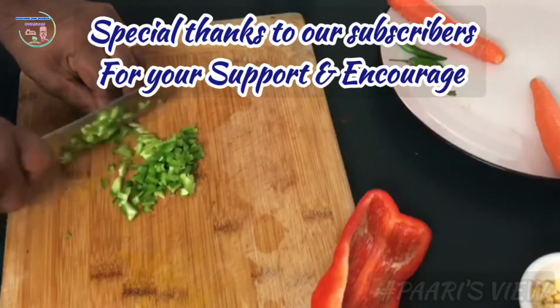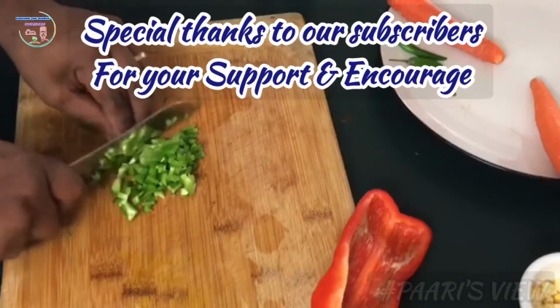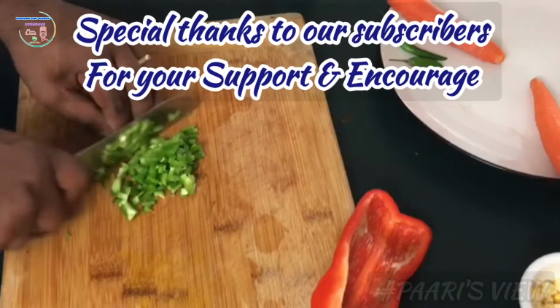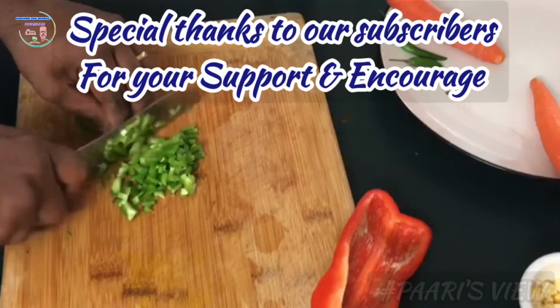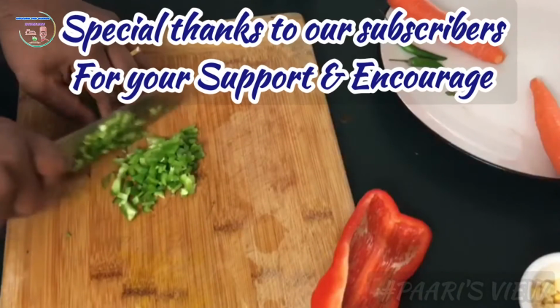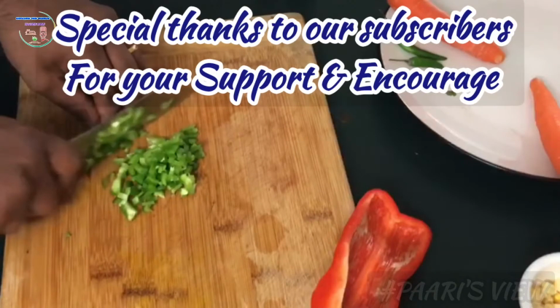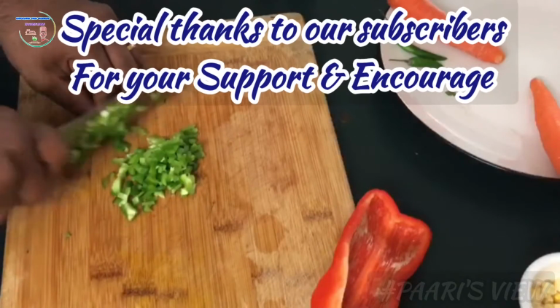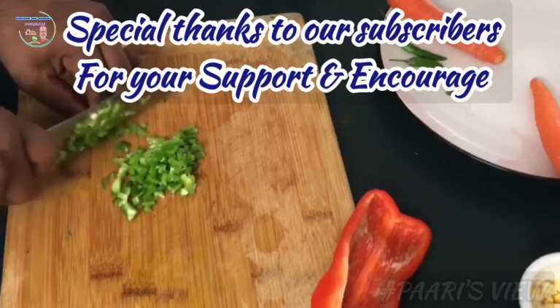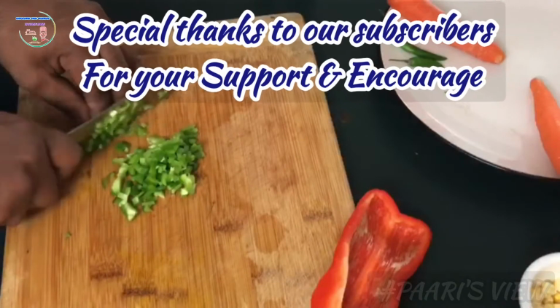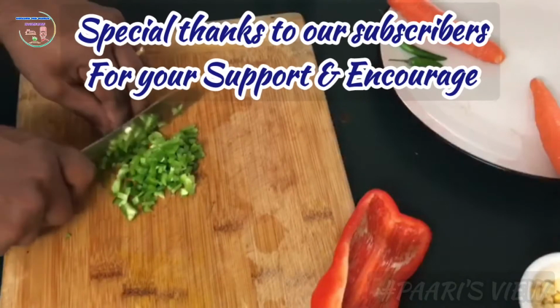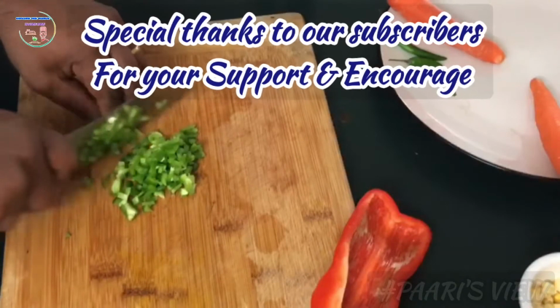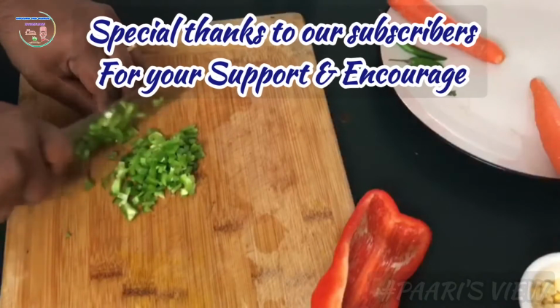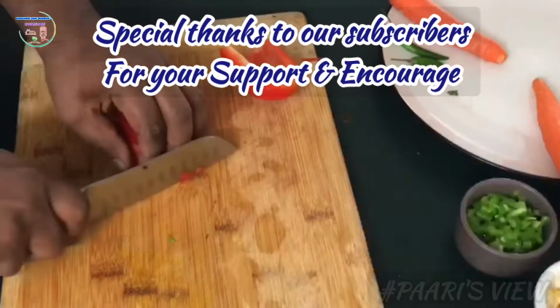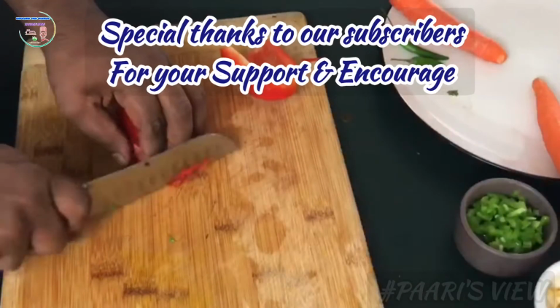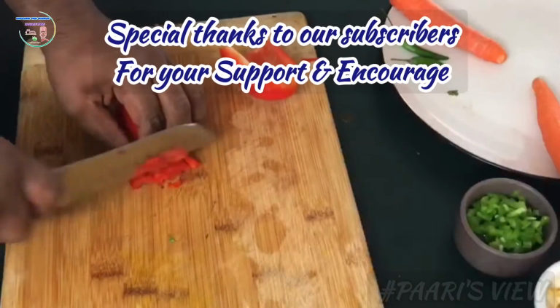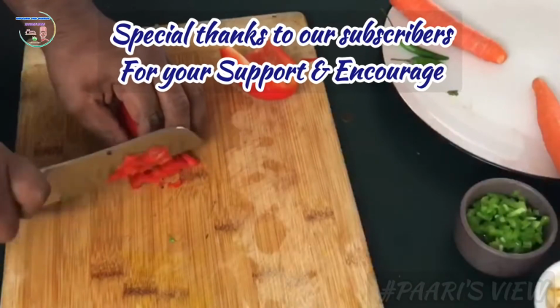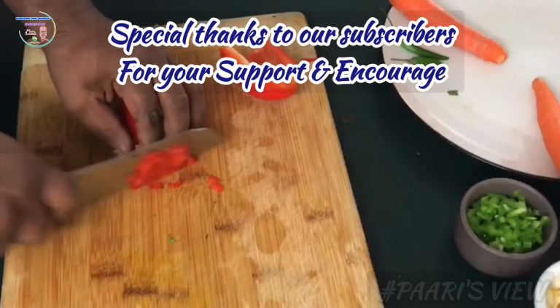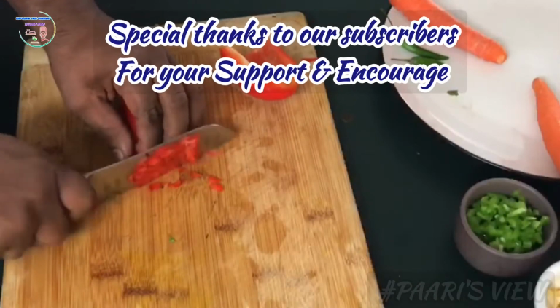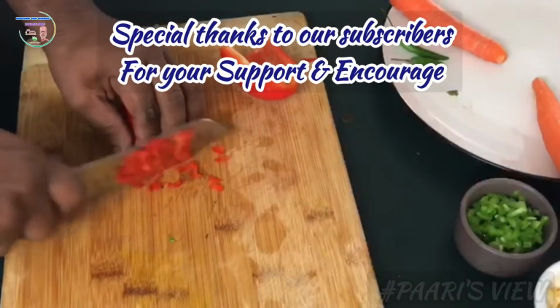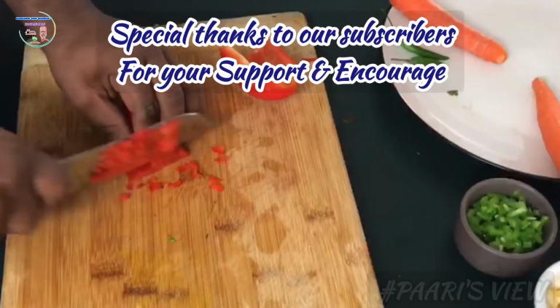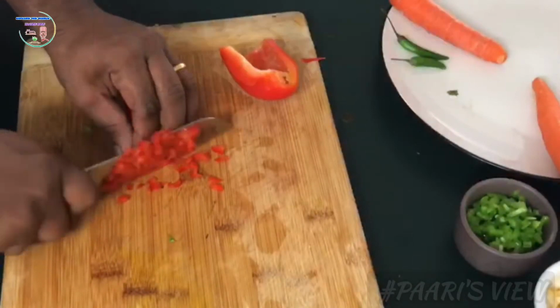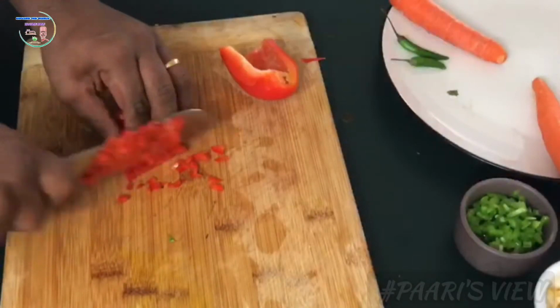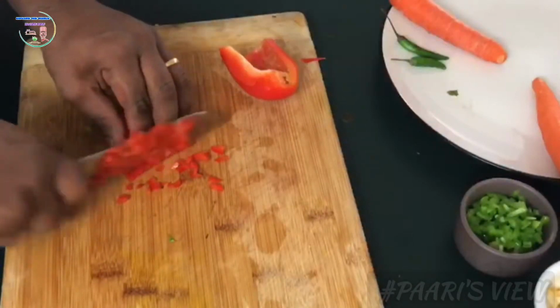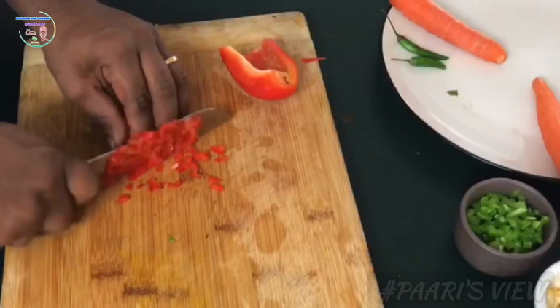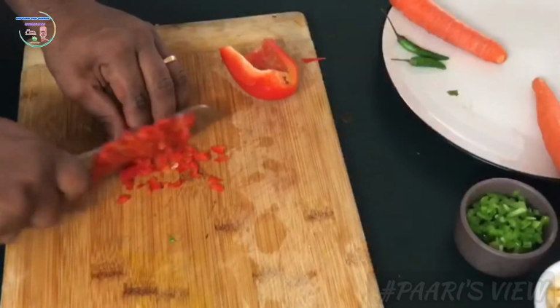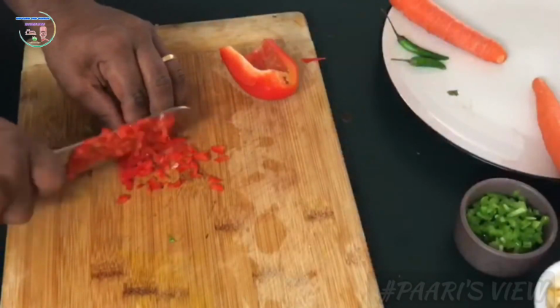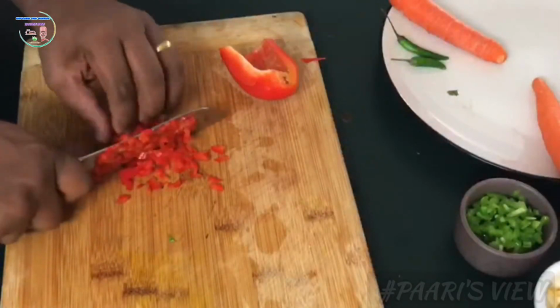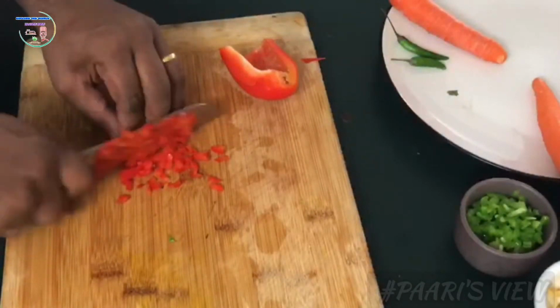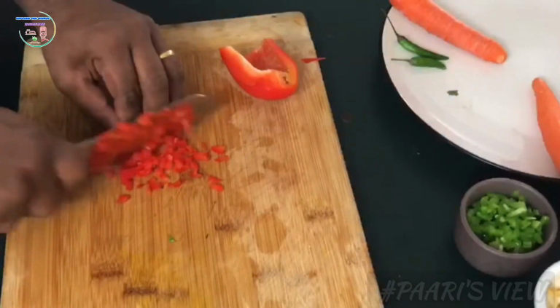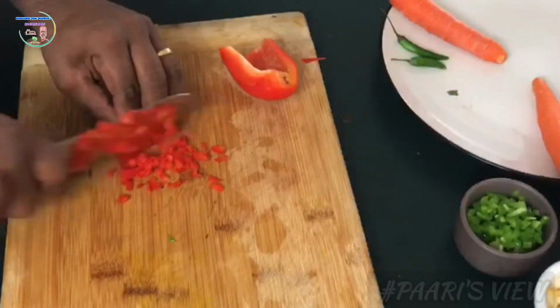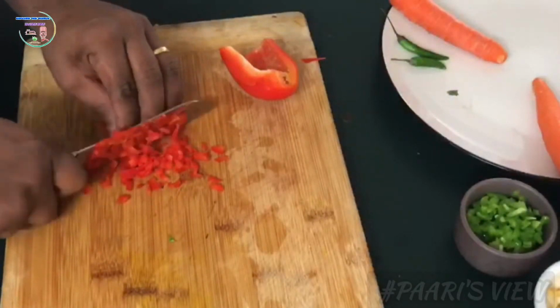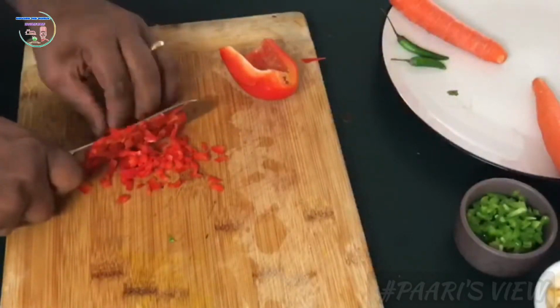First, let's give a shout out to our subscribers. Let's start the video.